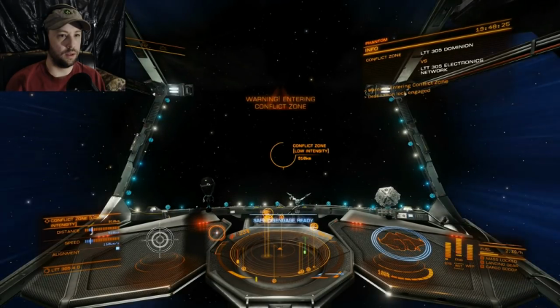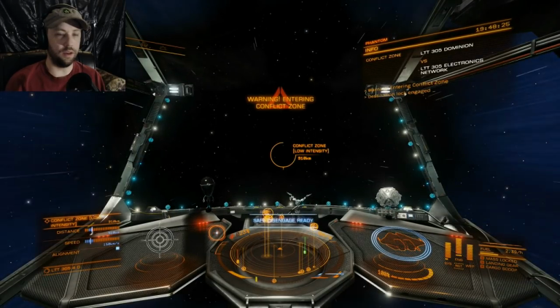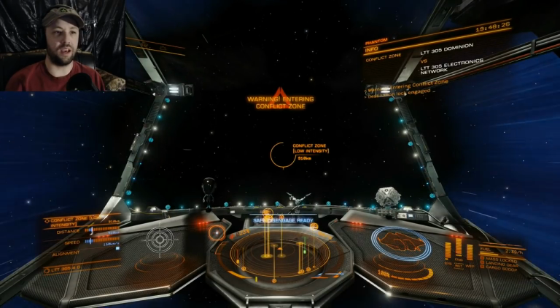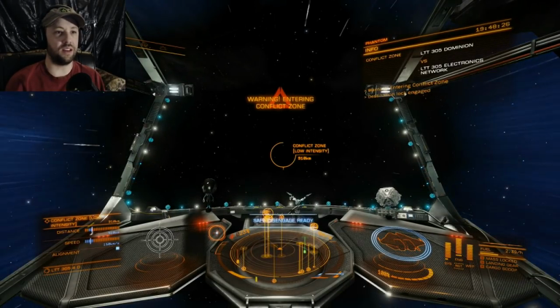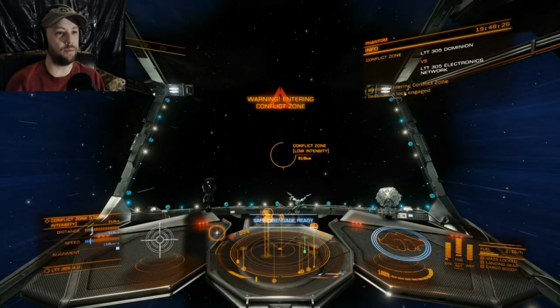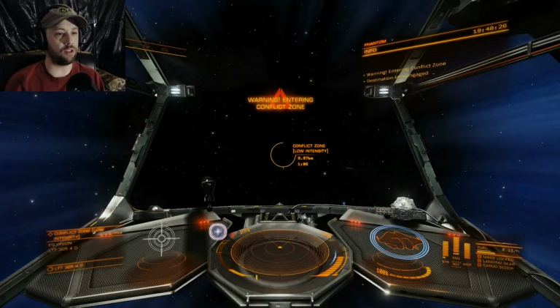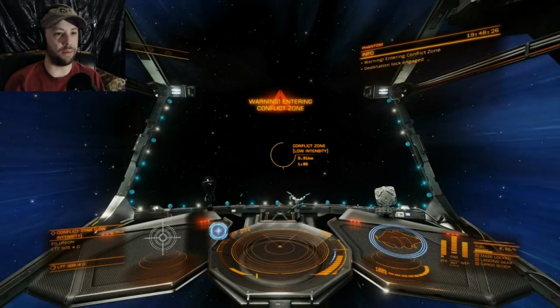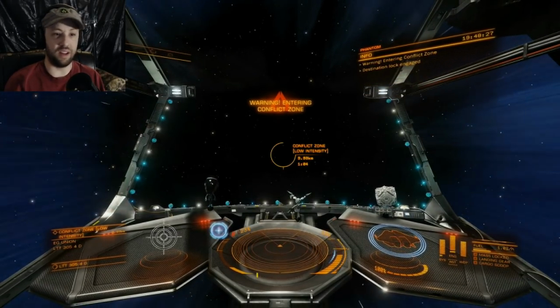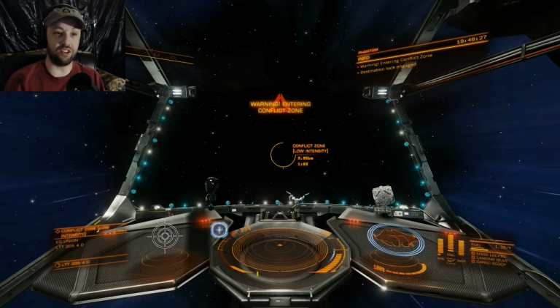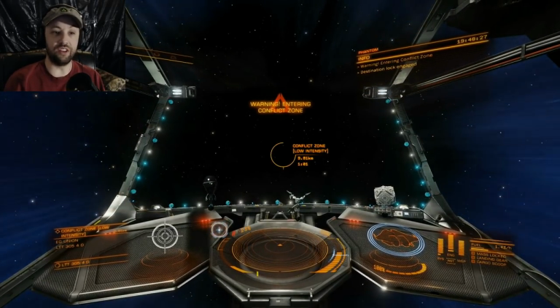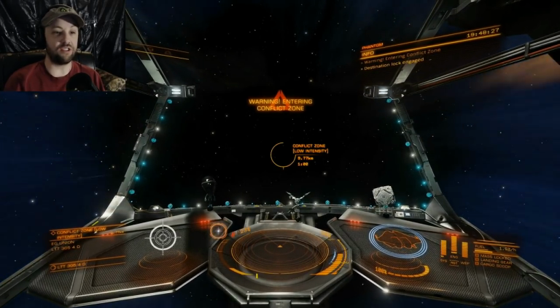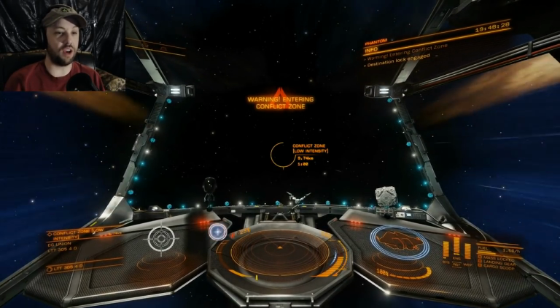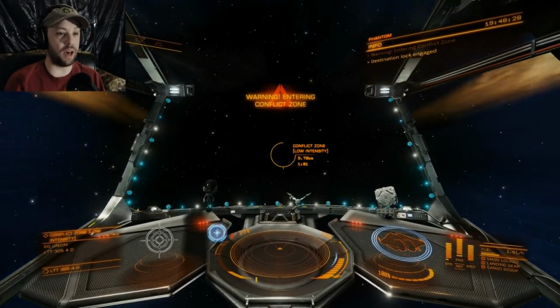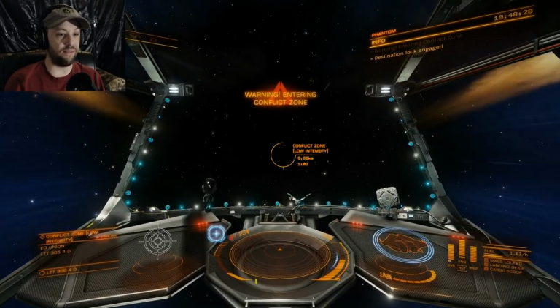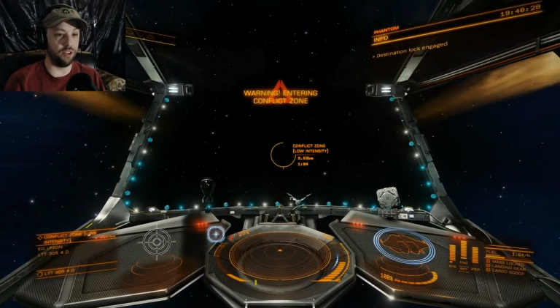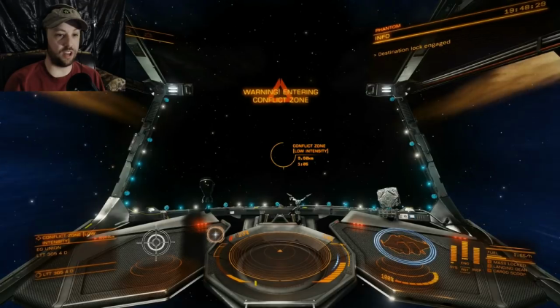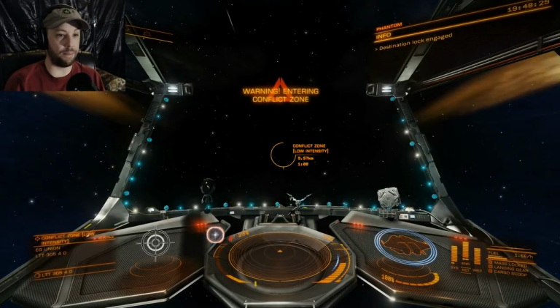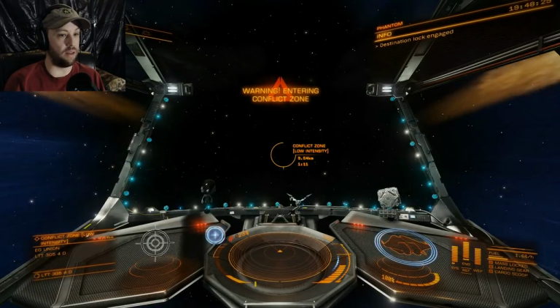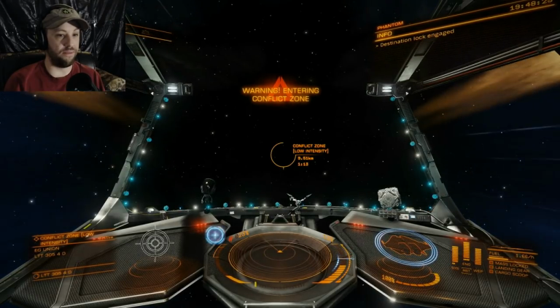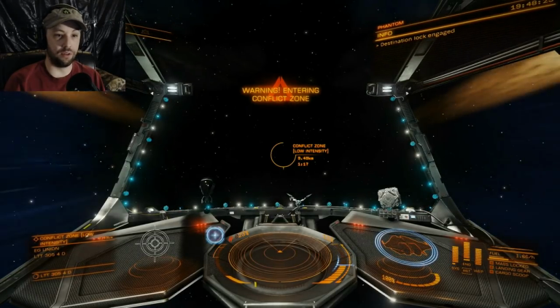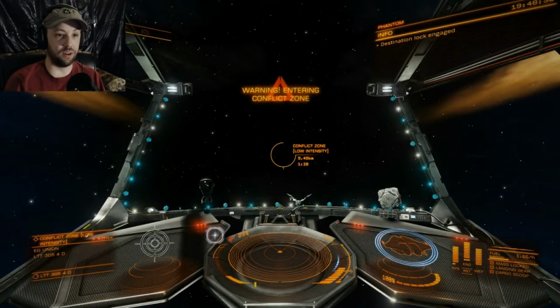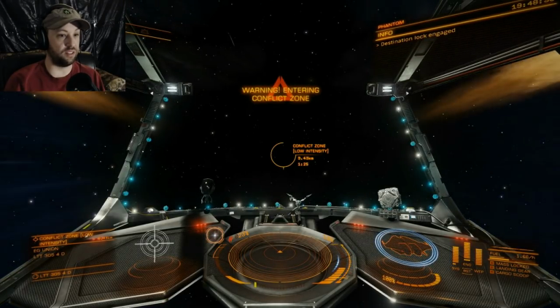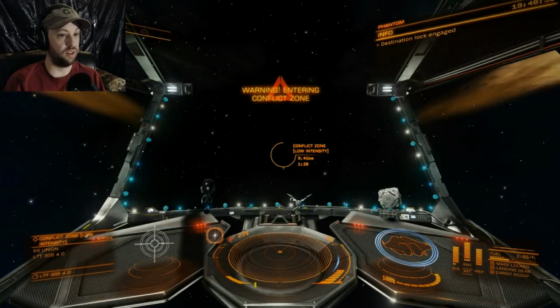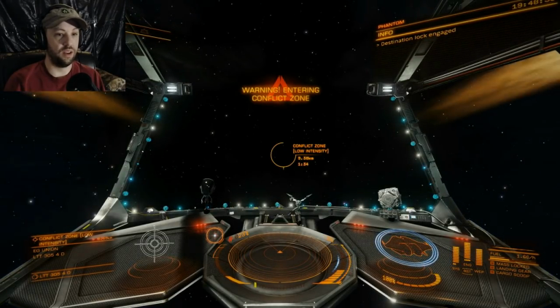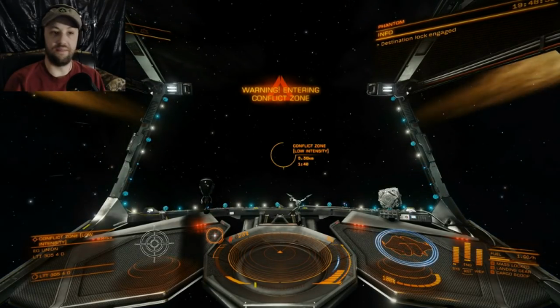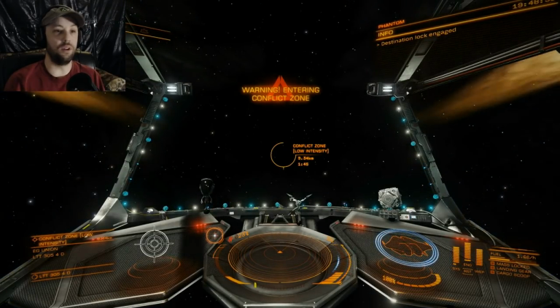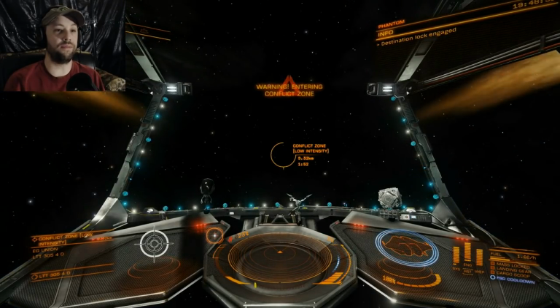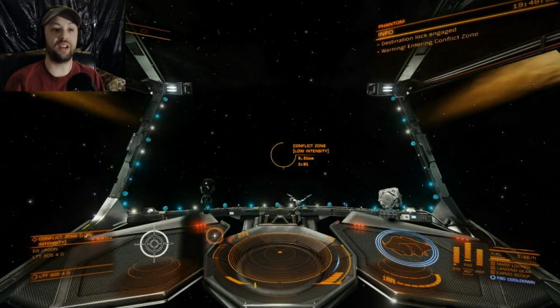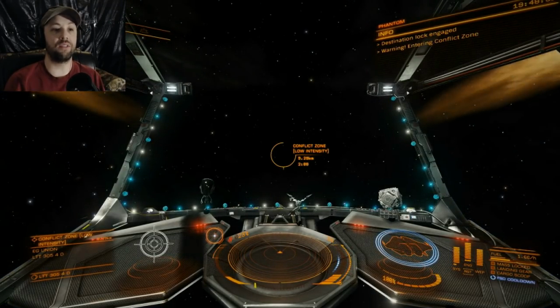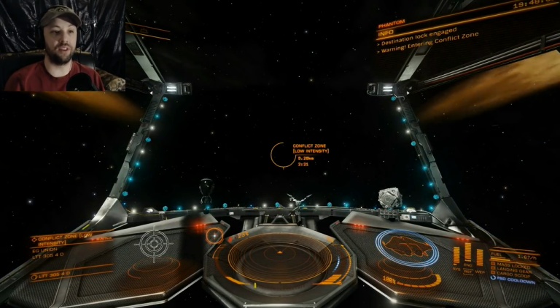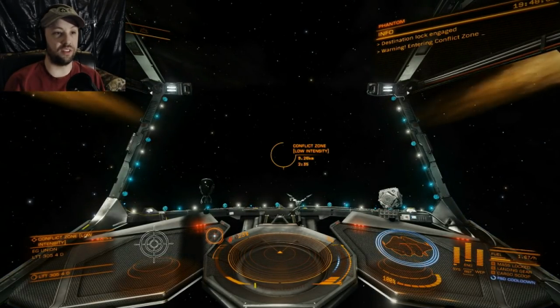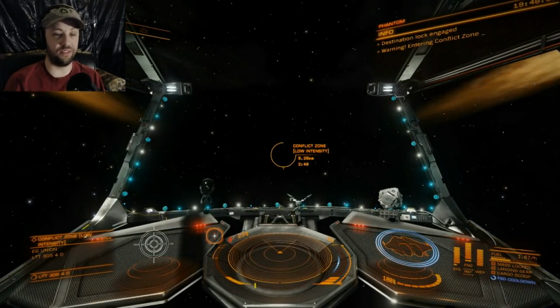These places I call unforgiving. If you start doing too much damage to the enemy, they will turn and focus on you. Having a ship that launches fighters is recommended for conflict zones unless you're a really good pilot — which I am not. I plotted the course to the conflict zone and I'm on my way.